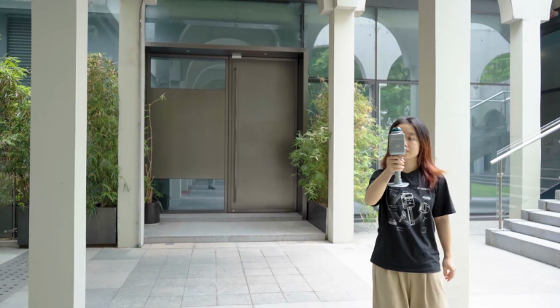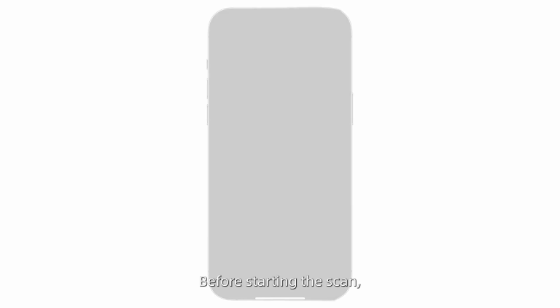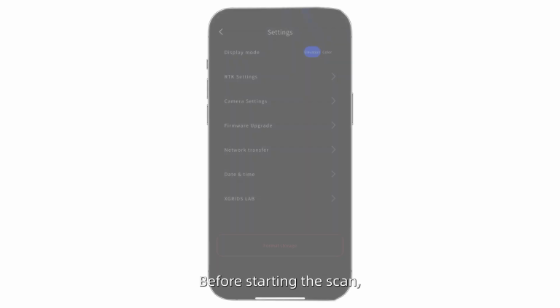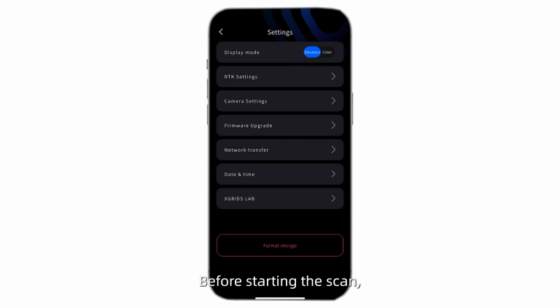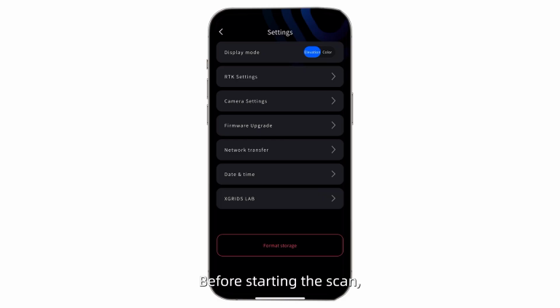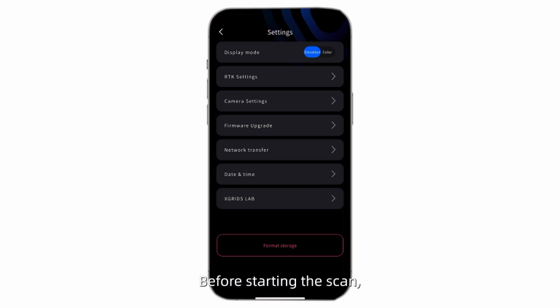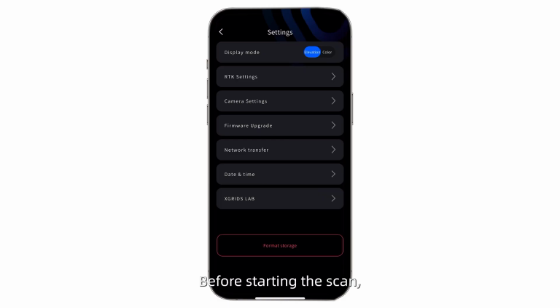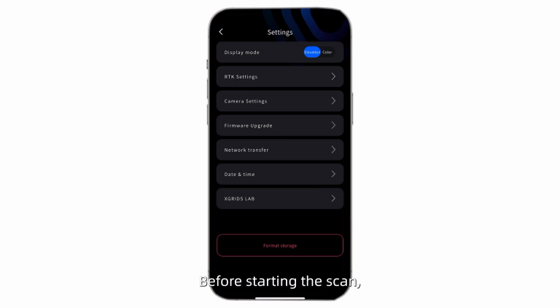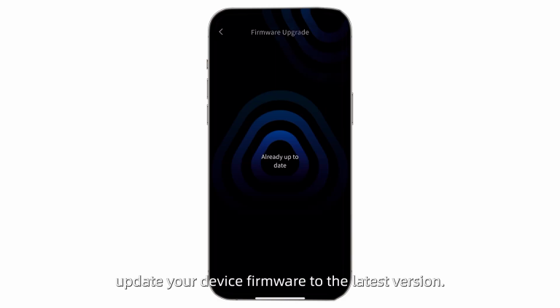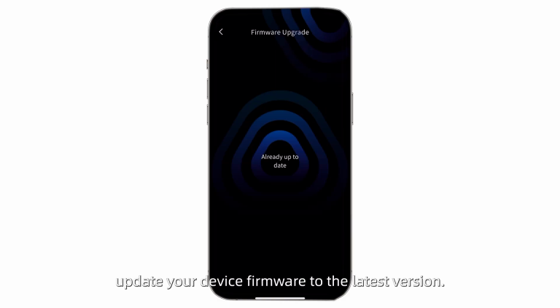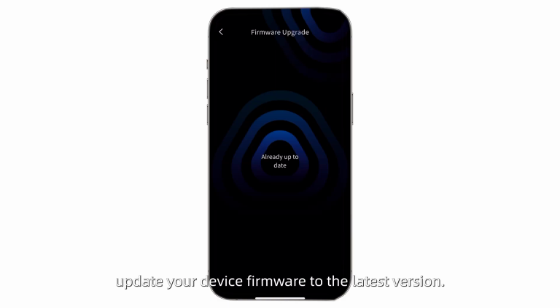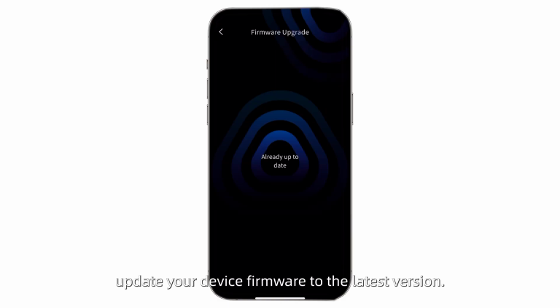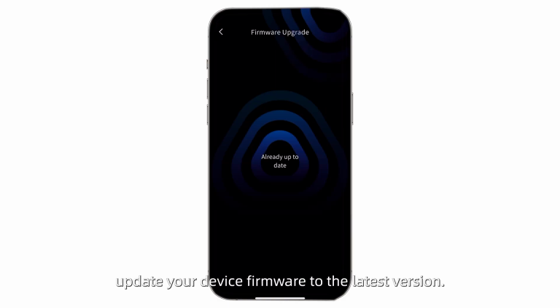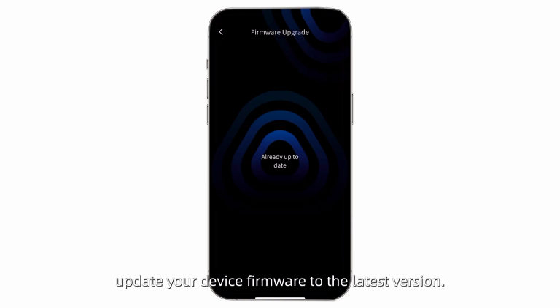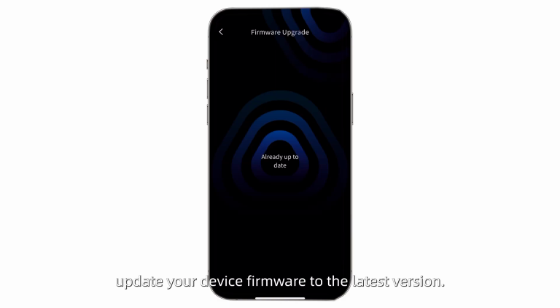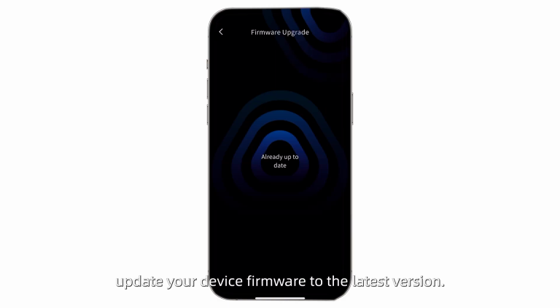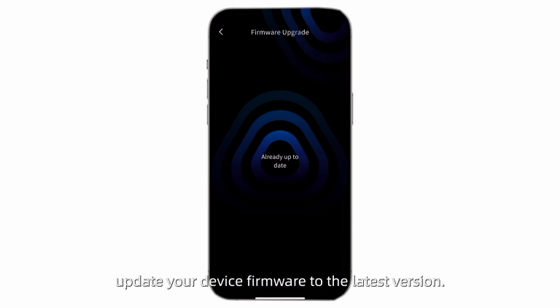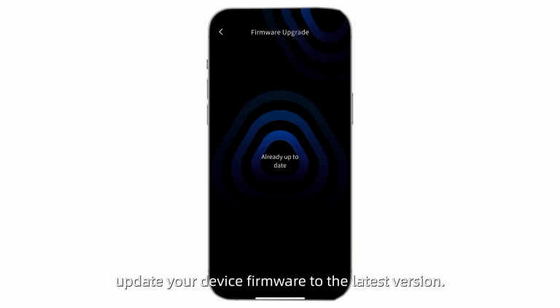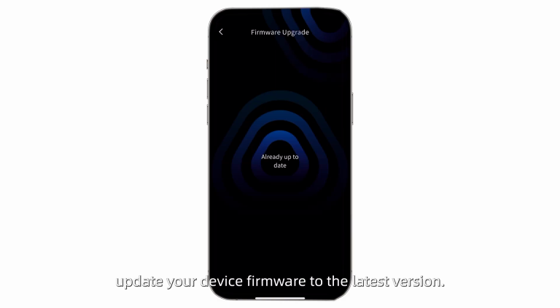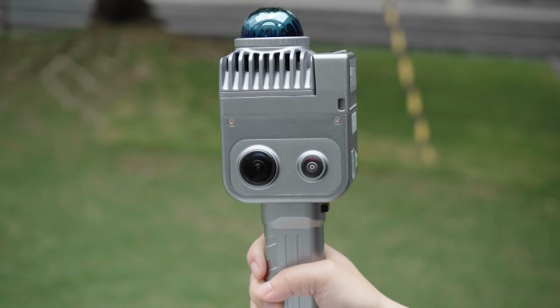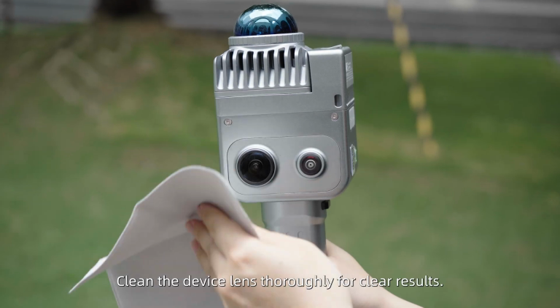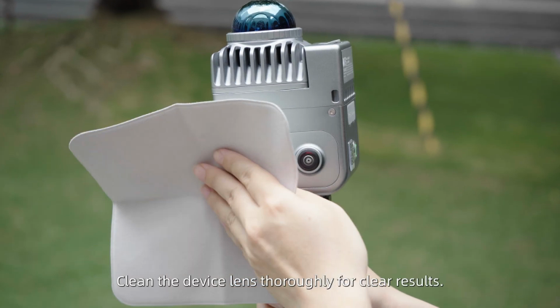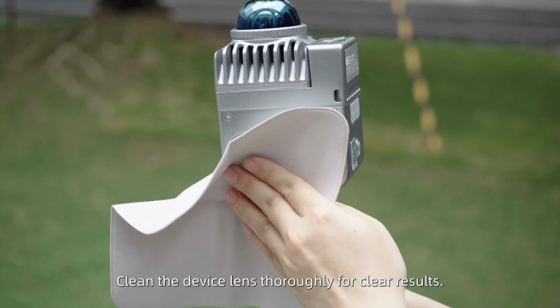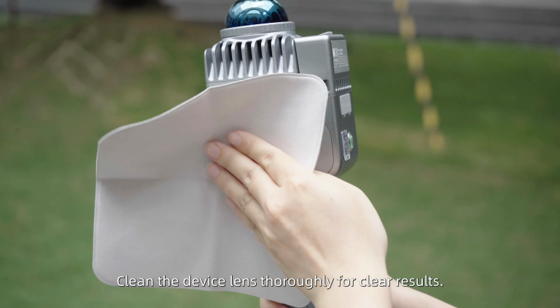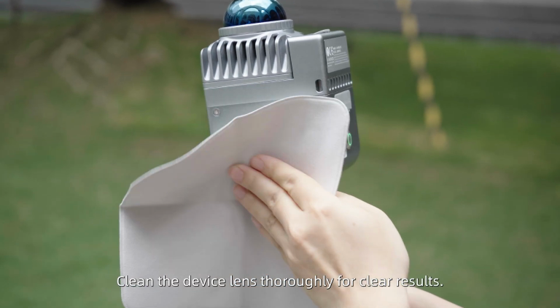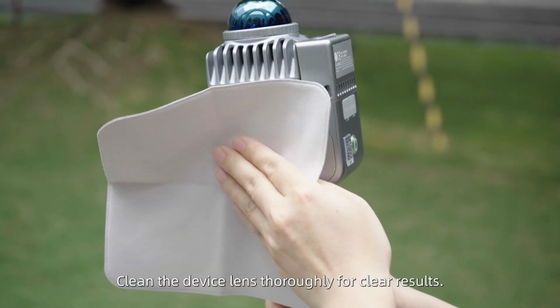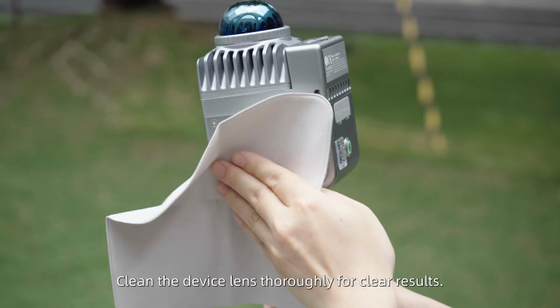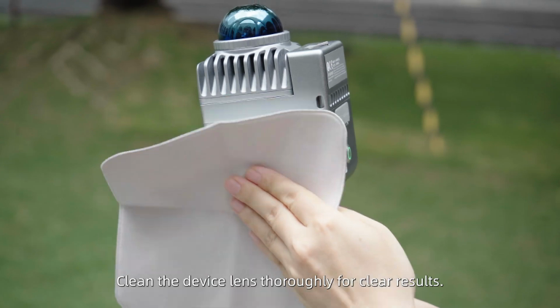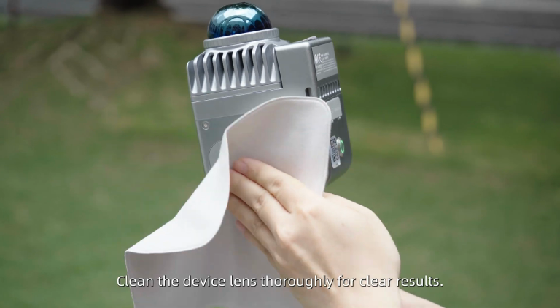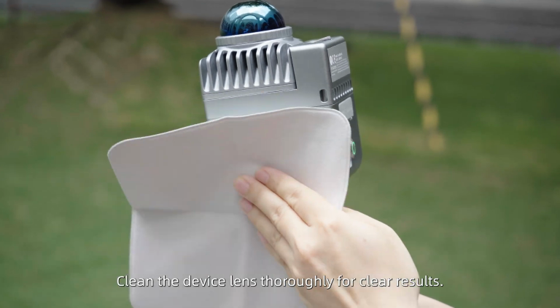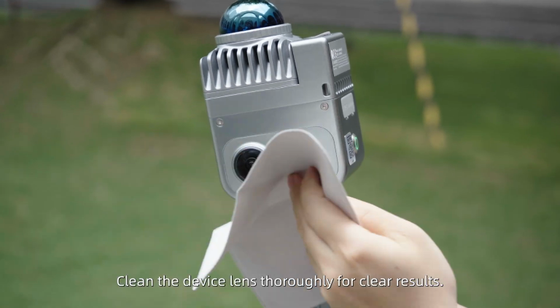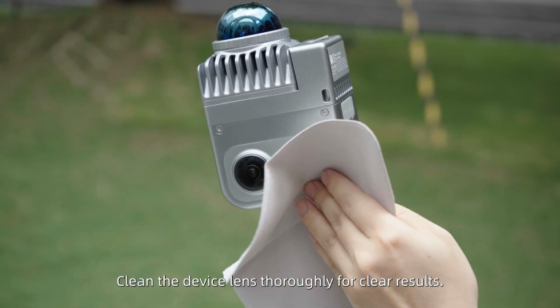Before starting the scan, update your device firmware to the latest version. Clean the device lens thoroughly for clear results.